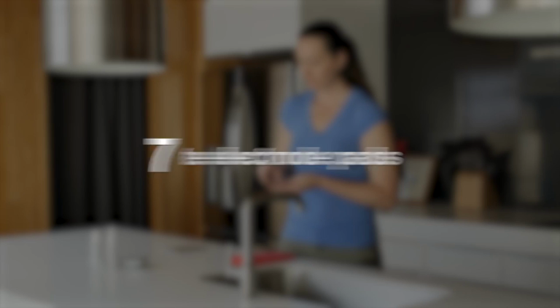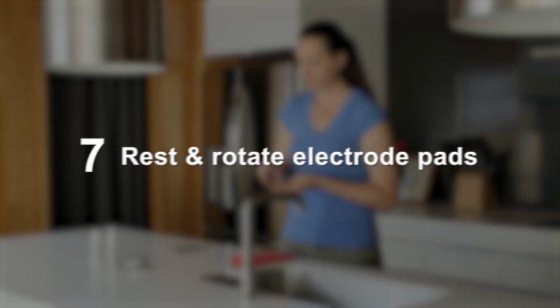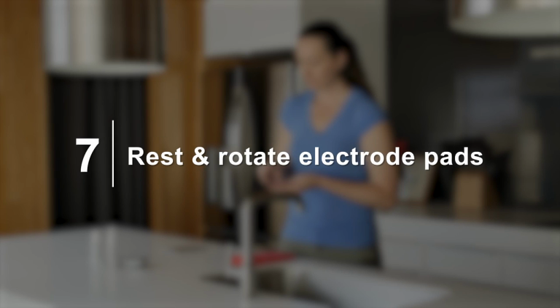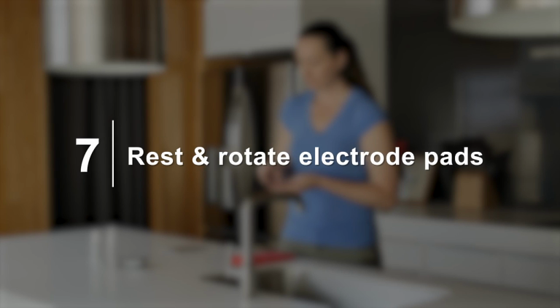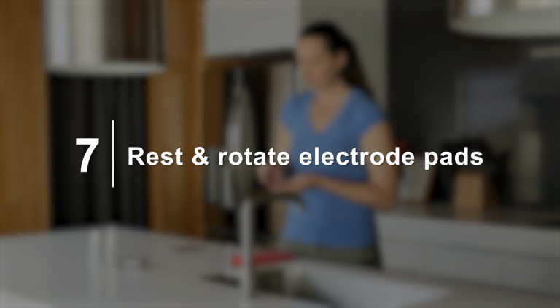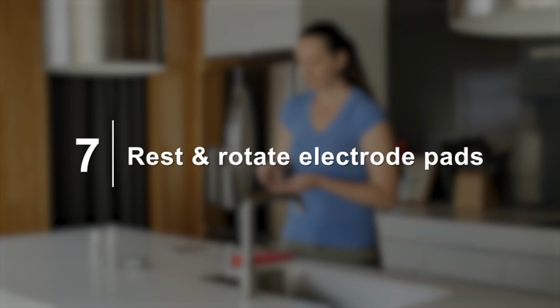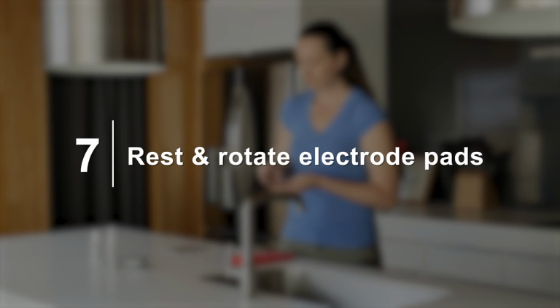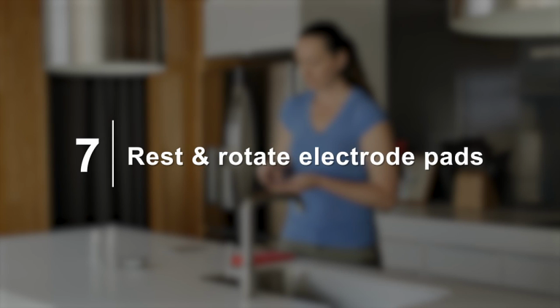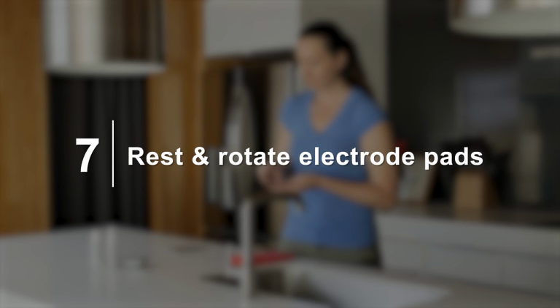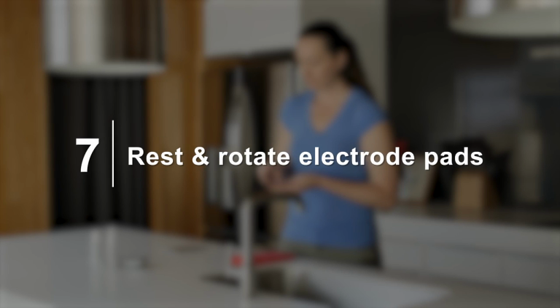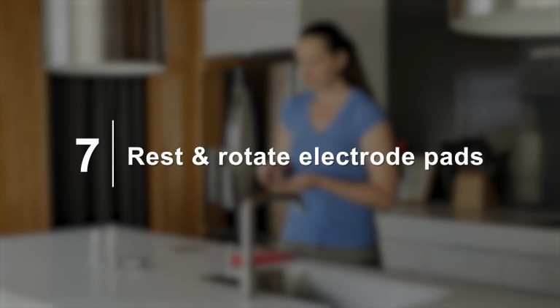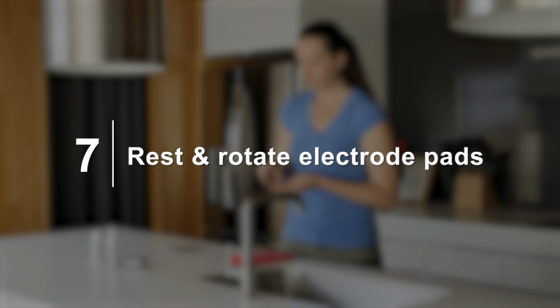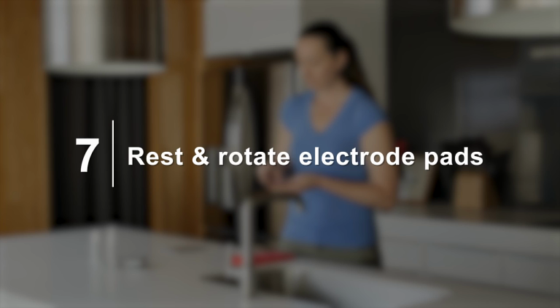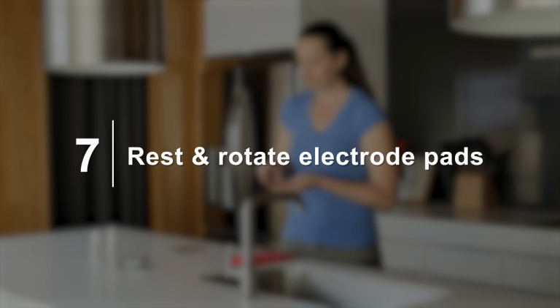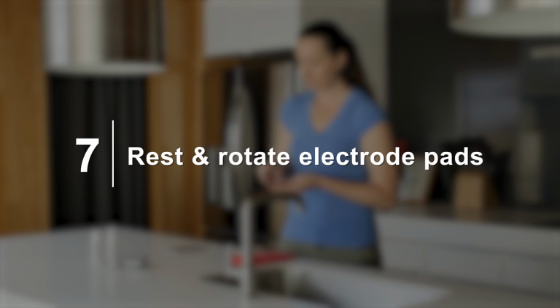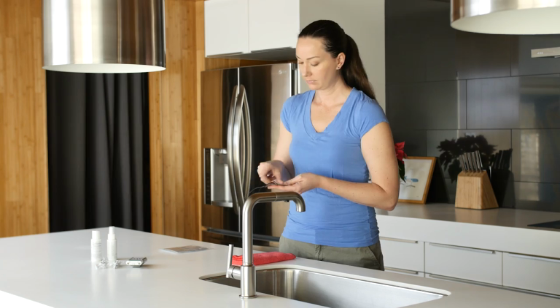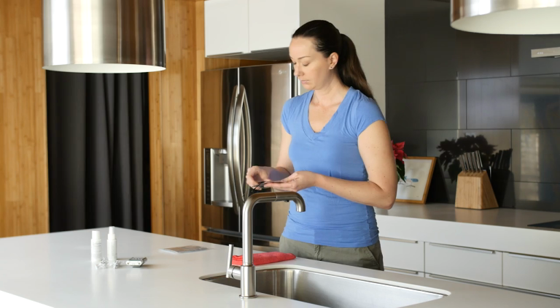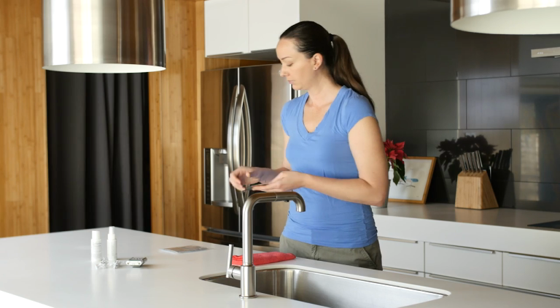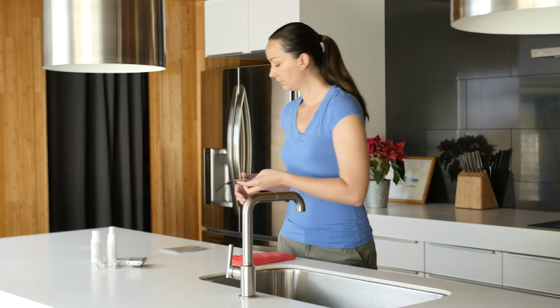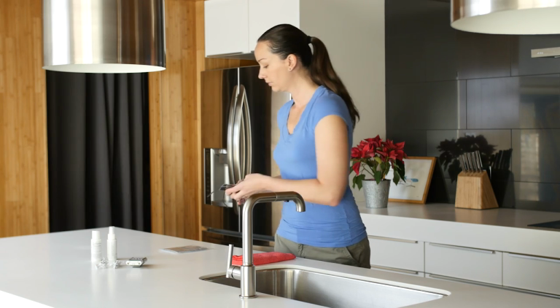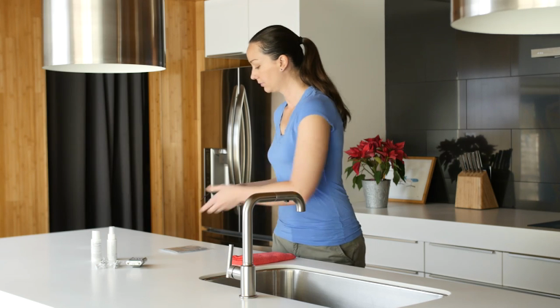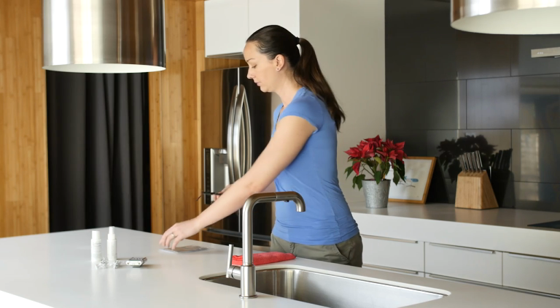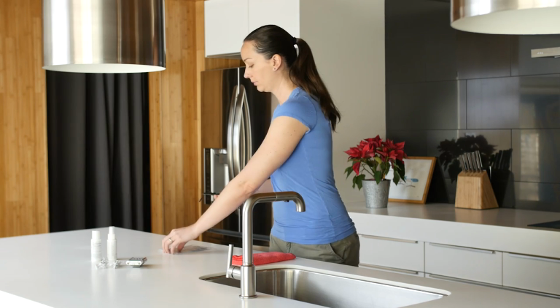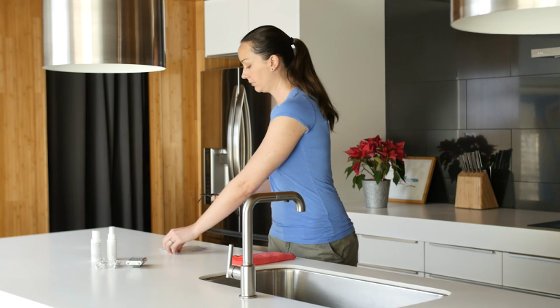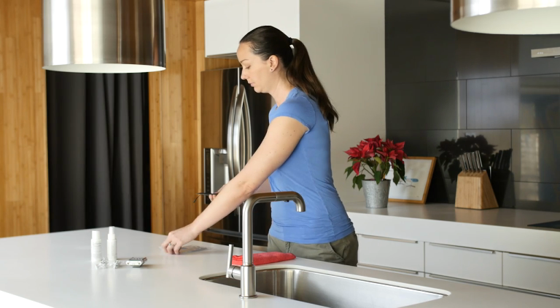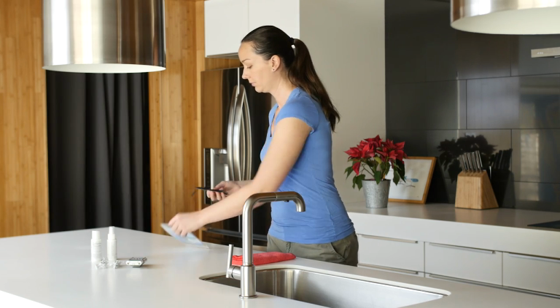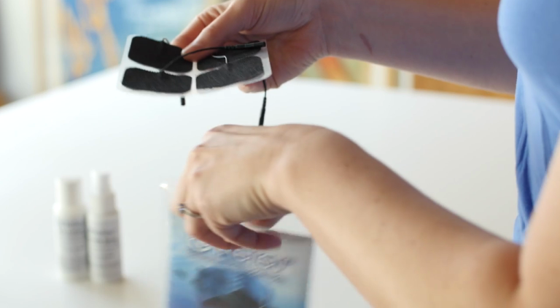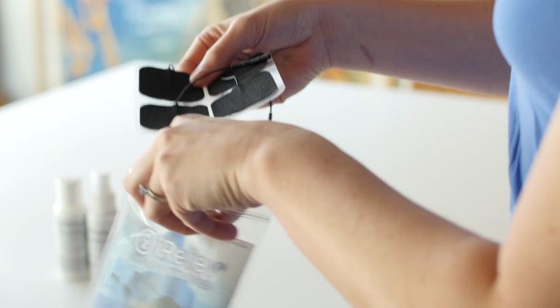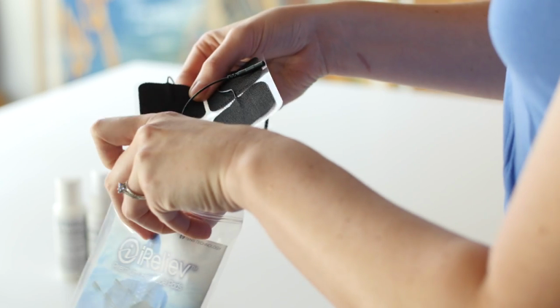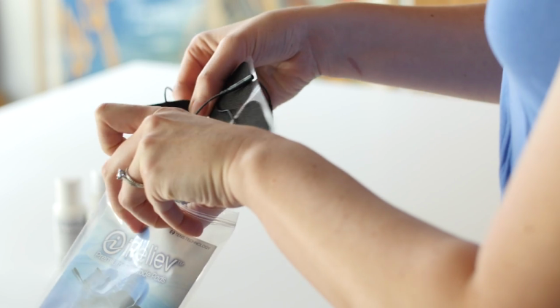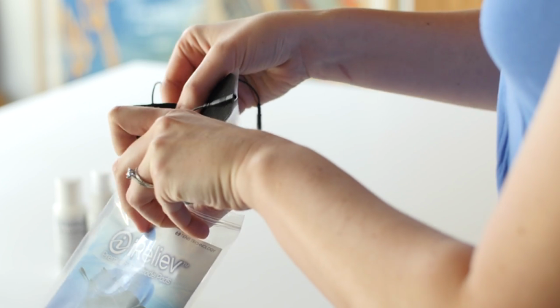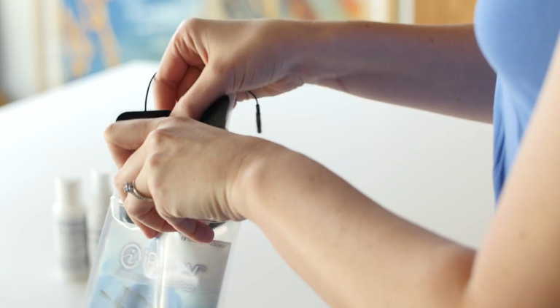Seven: rest and rotate your electrode pads. Give four to six hours of rest to your electrodes so they can dry out.